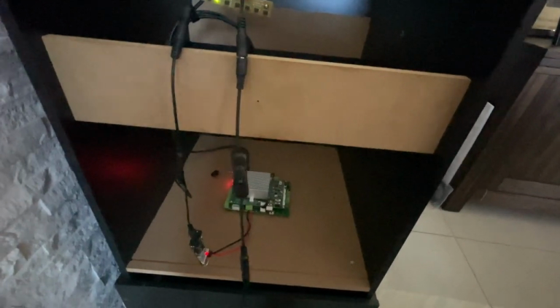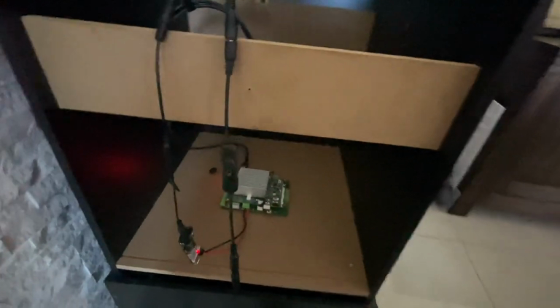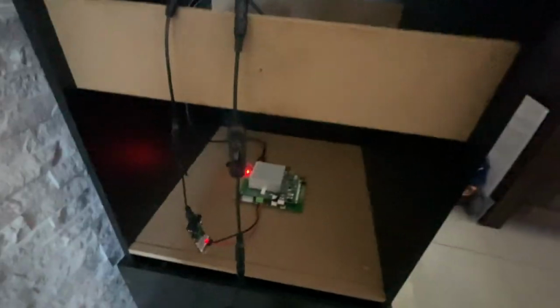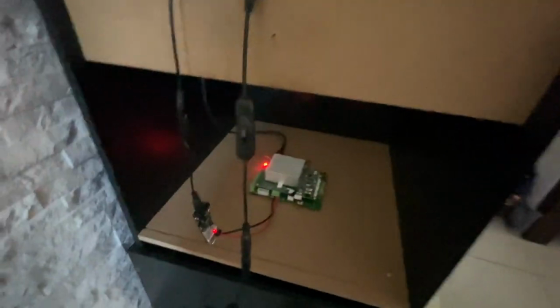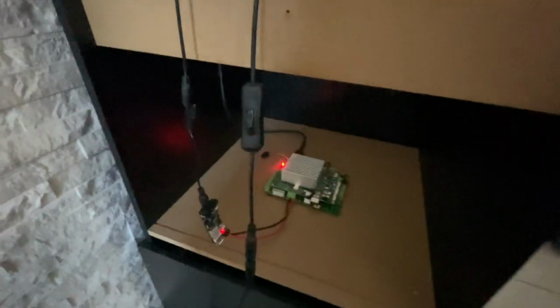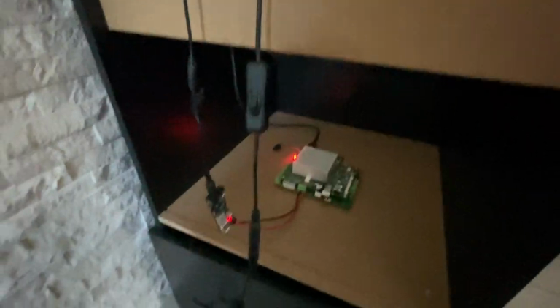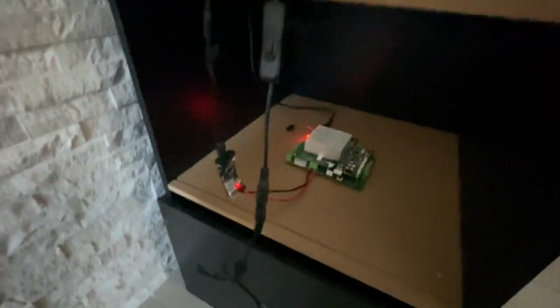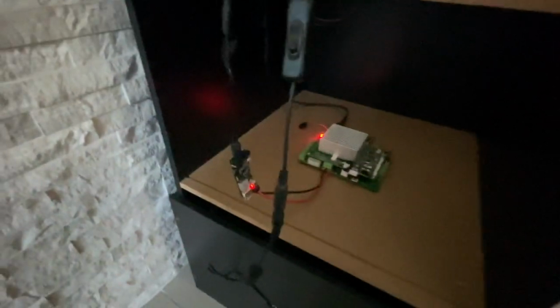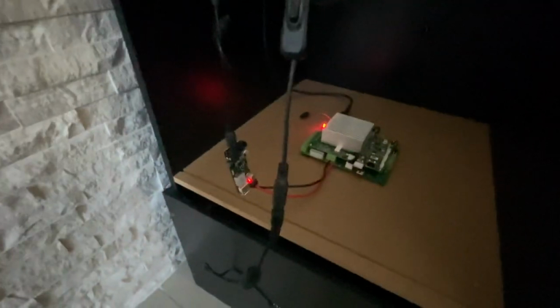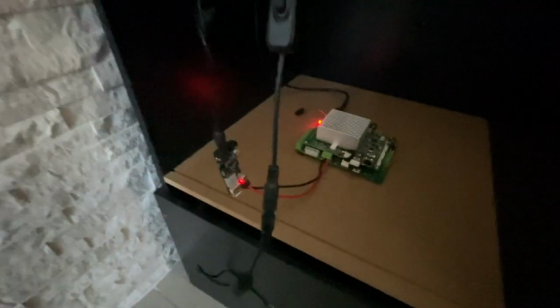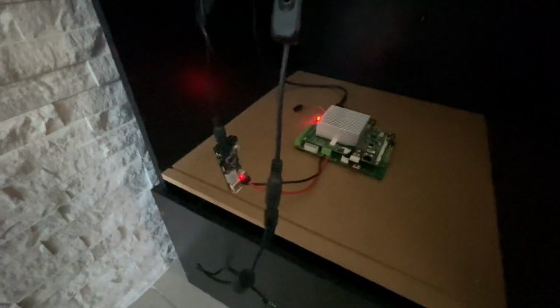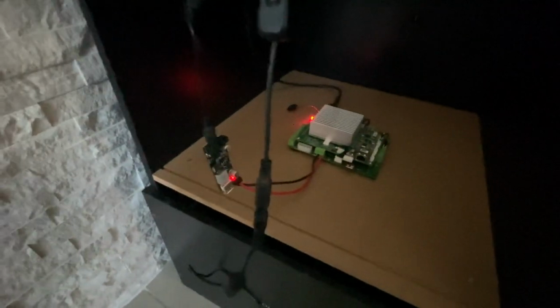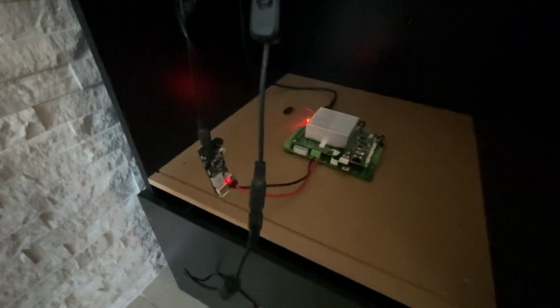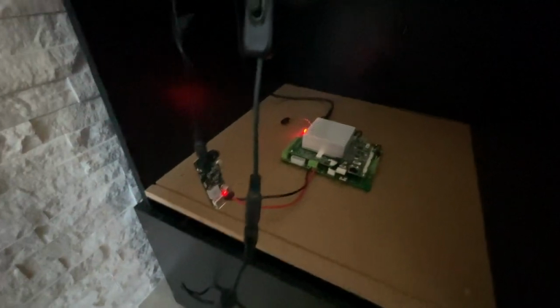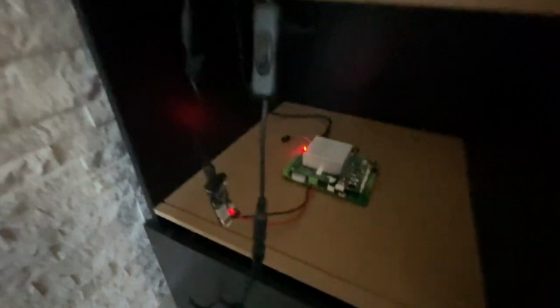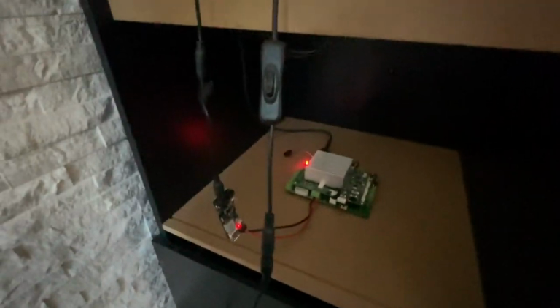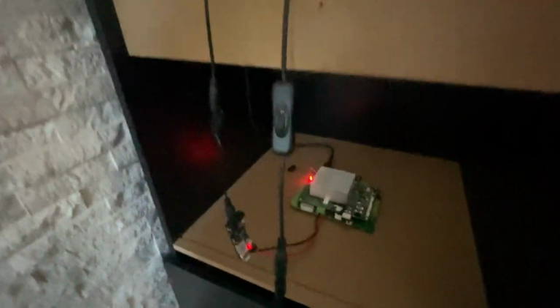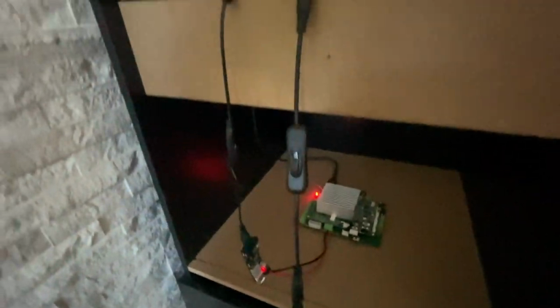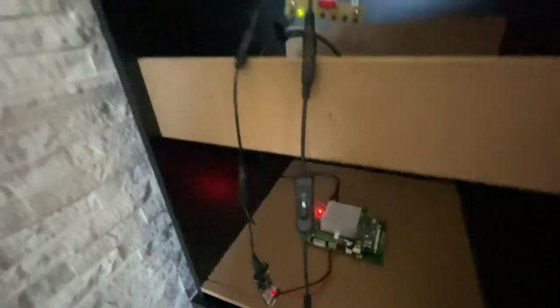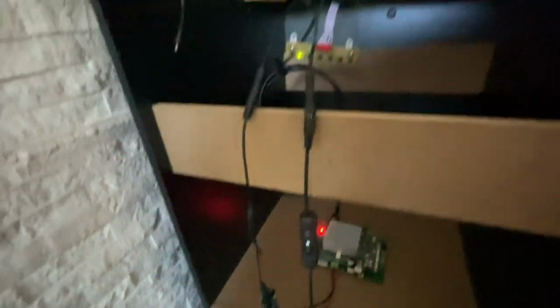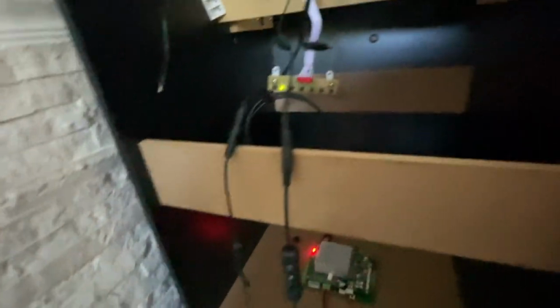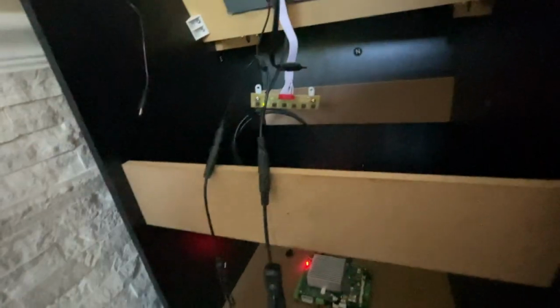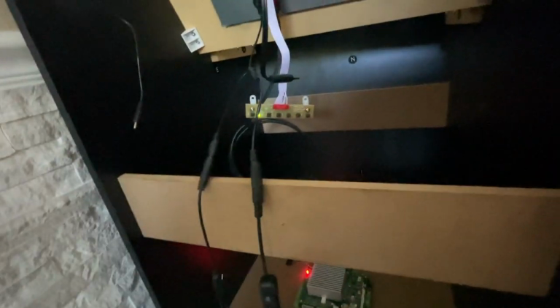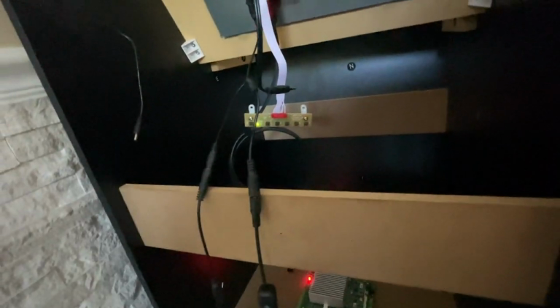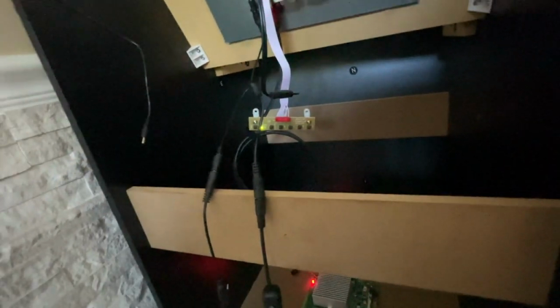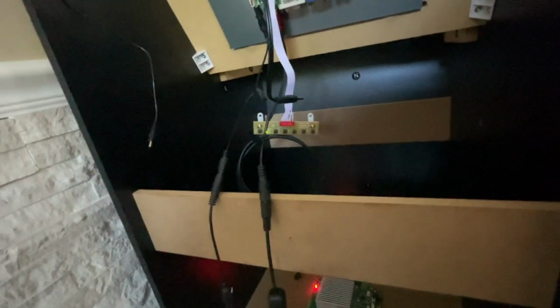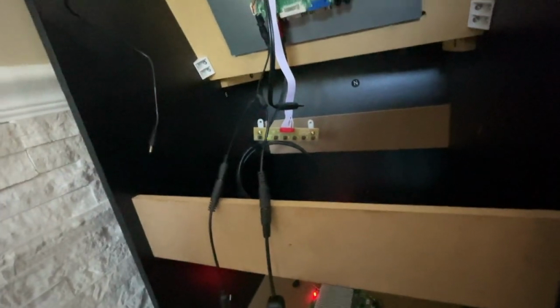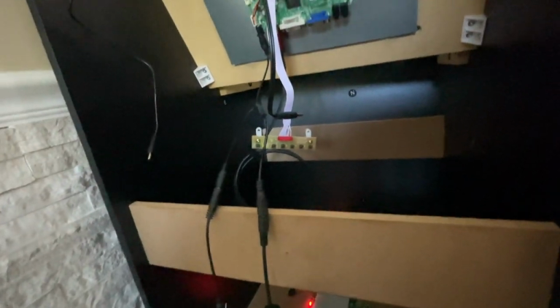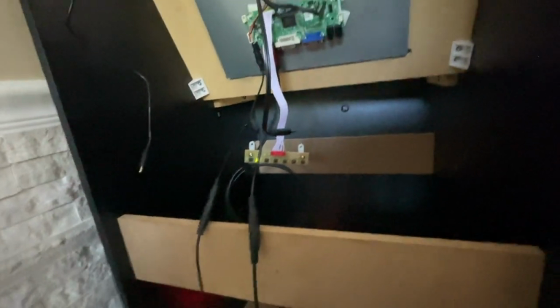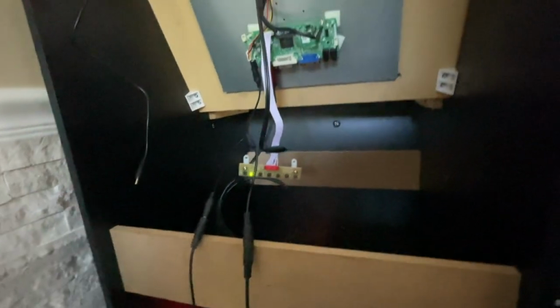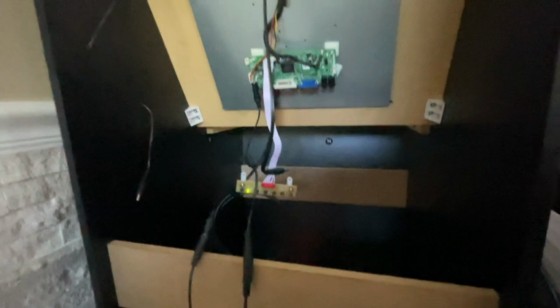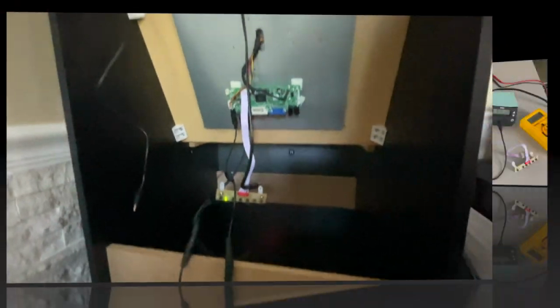So that's what we have — janky configuration, but we still got to work on some things.